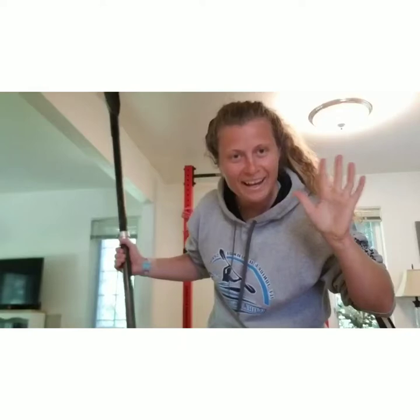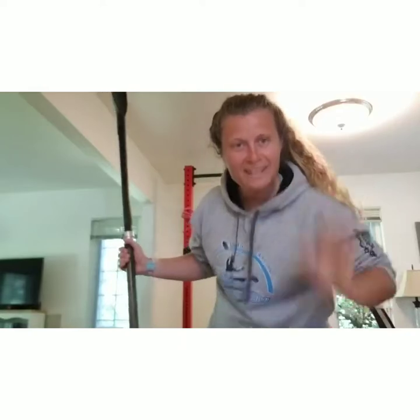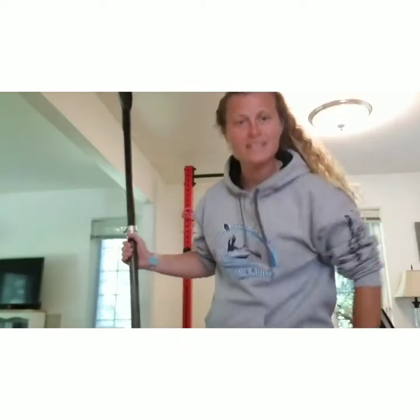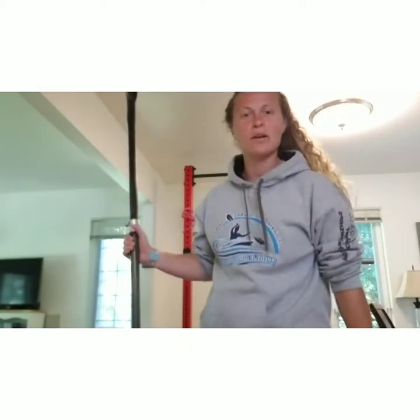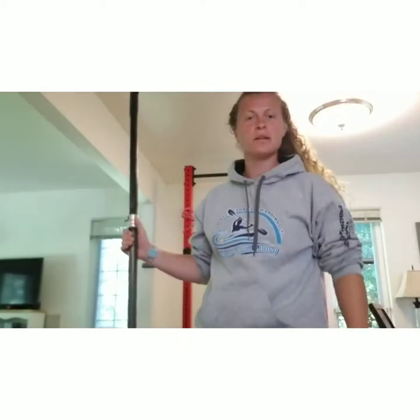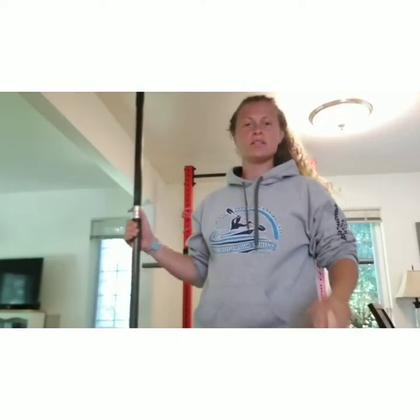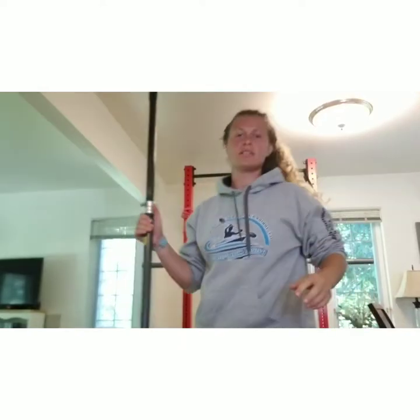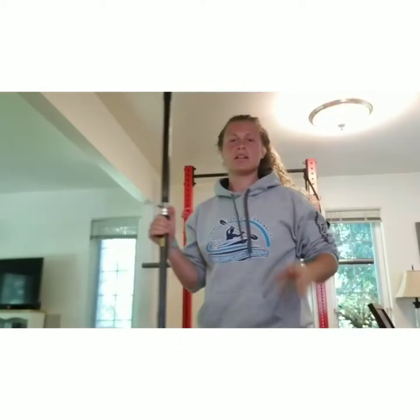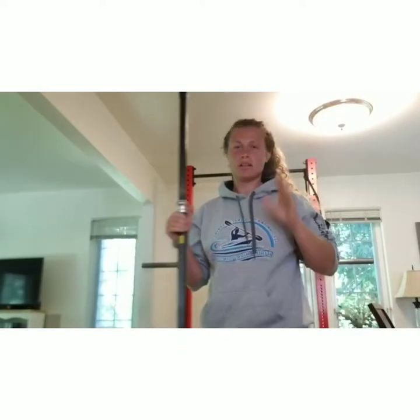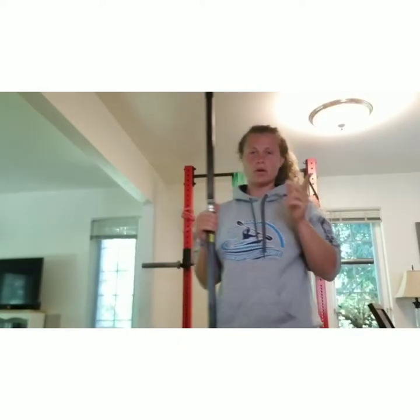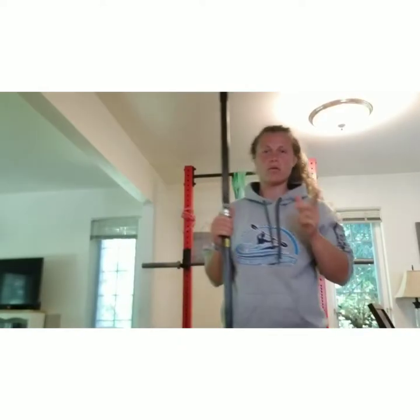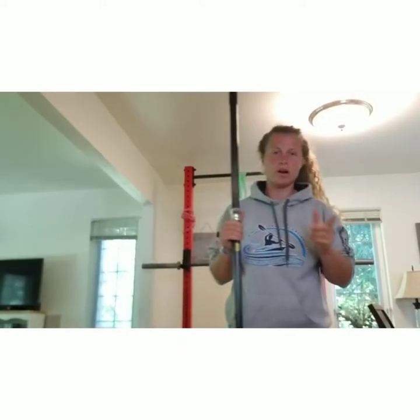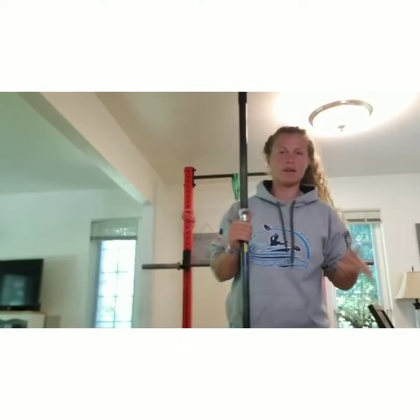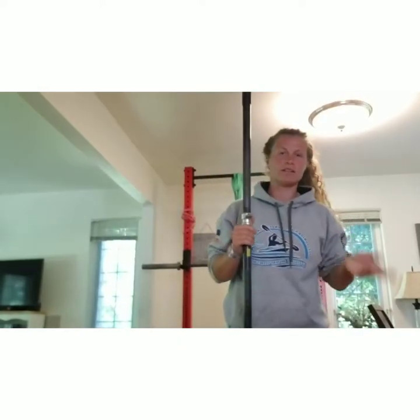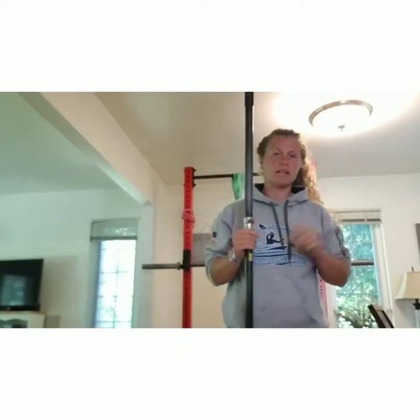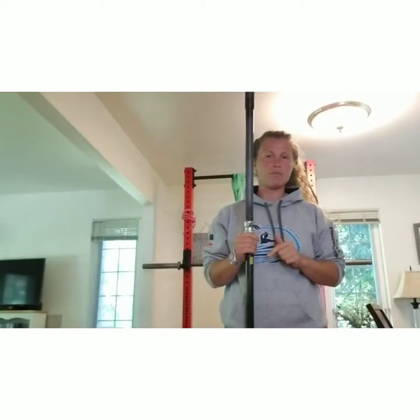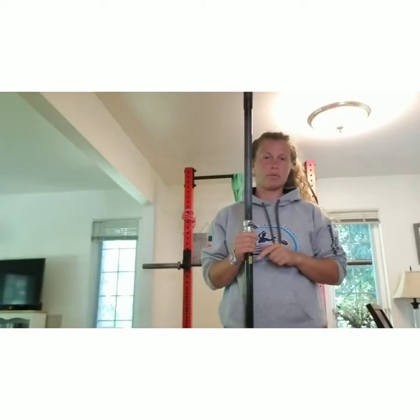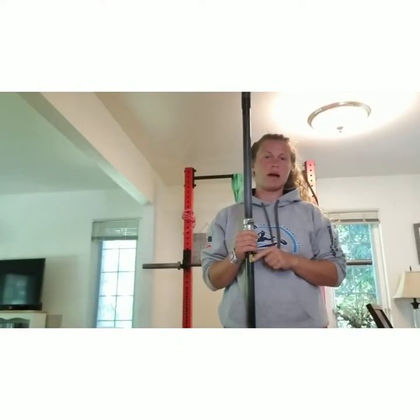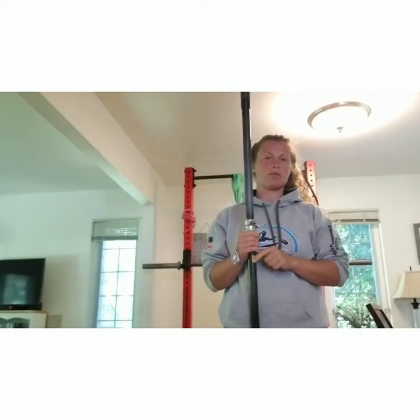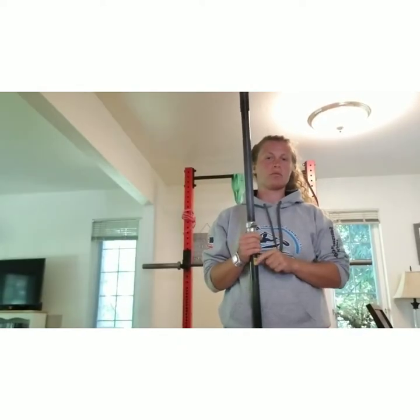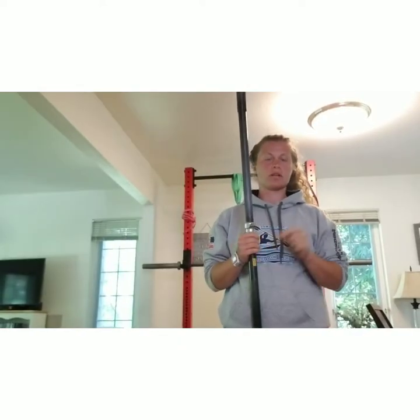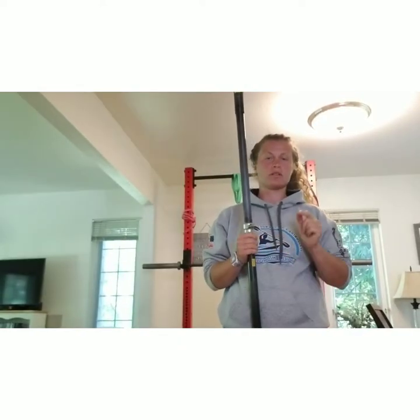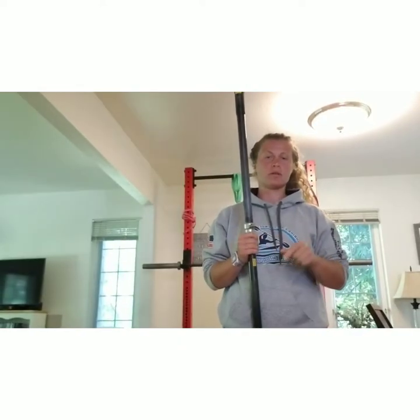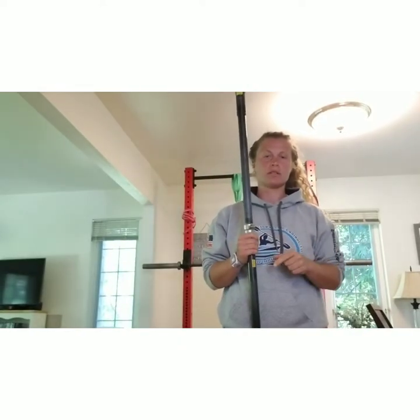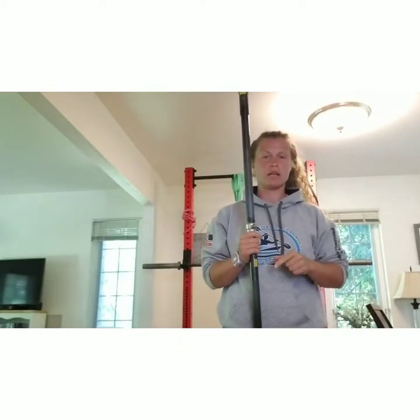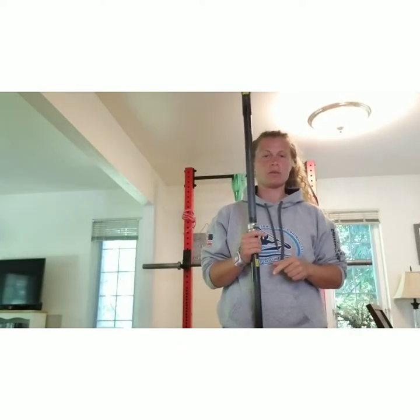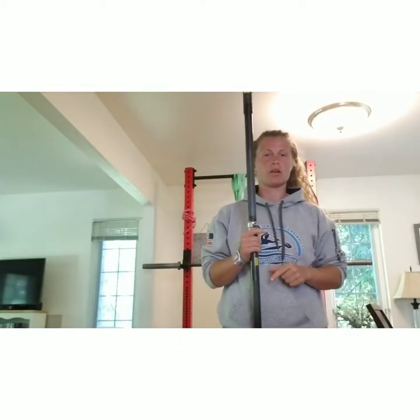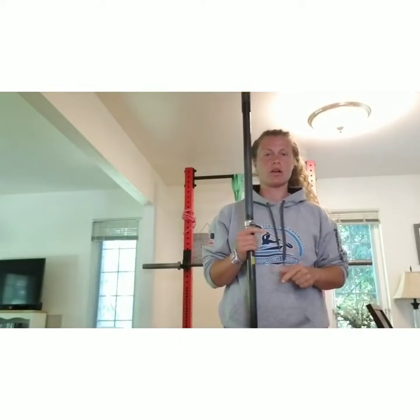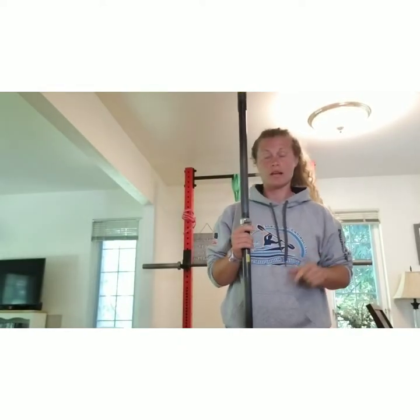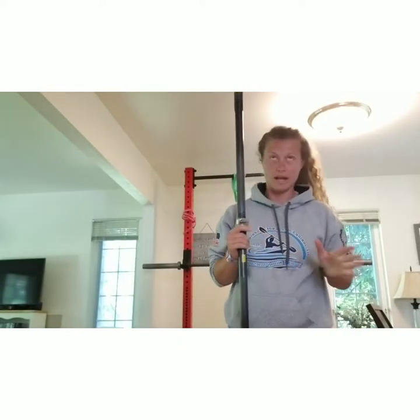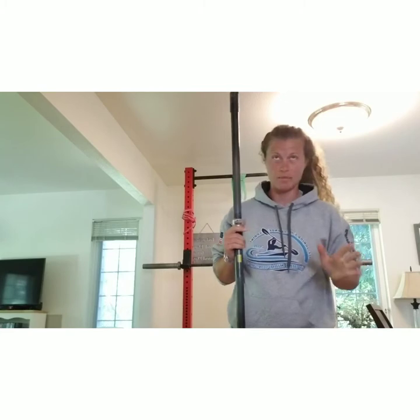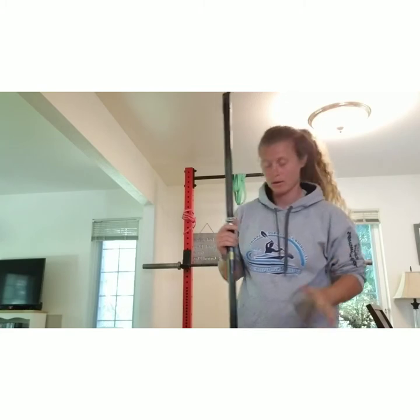Hey guys, I'm here just going over how to tape a paddle. We're going to start today with a kayak paddle.